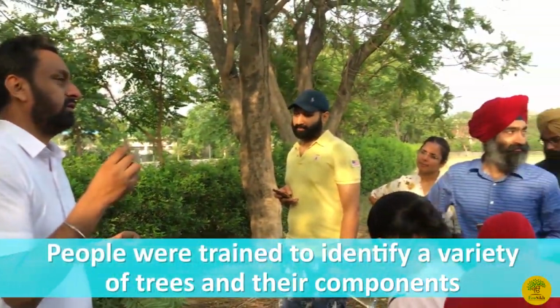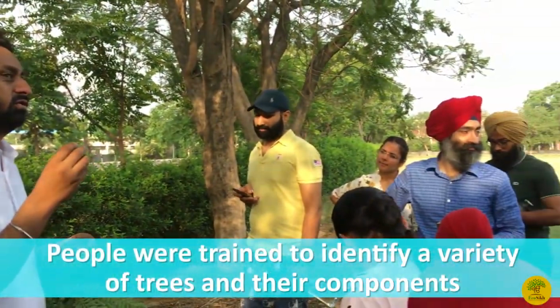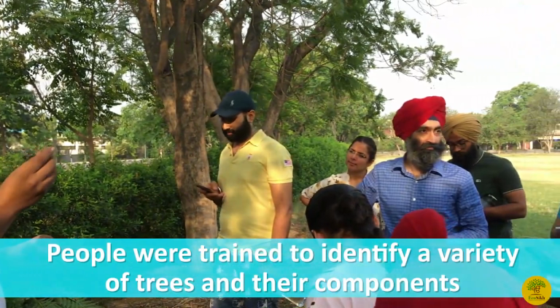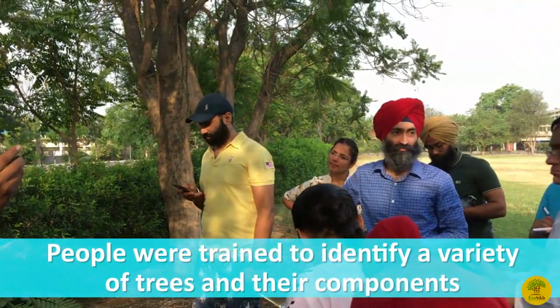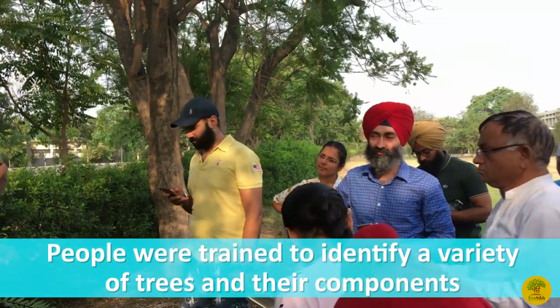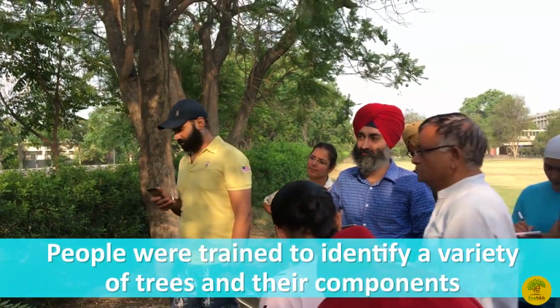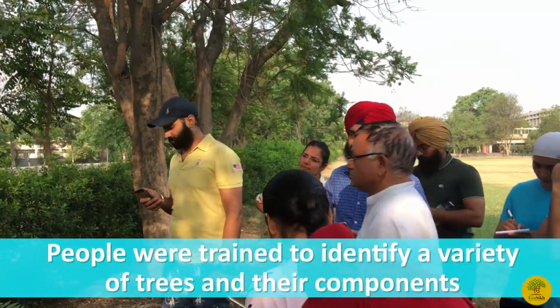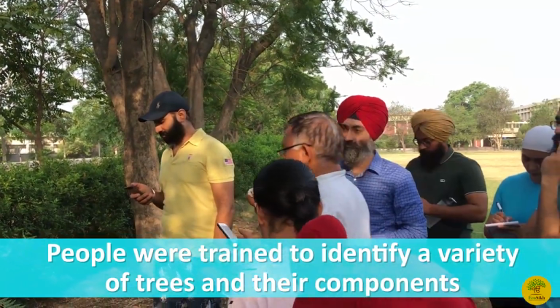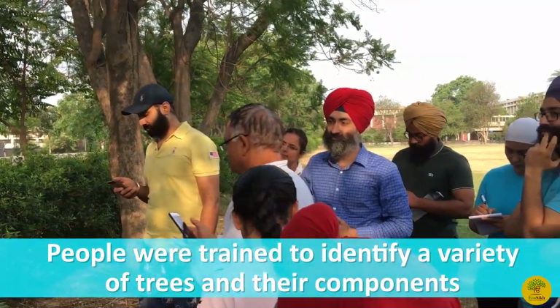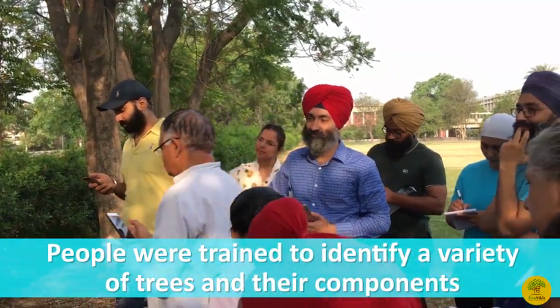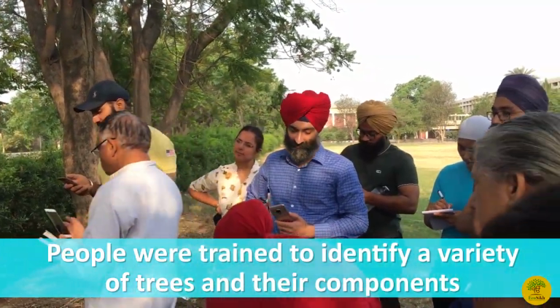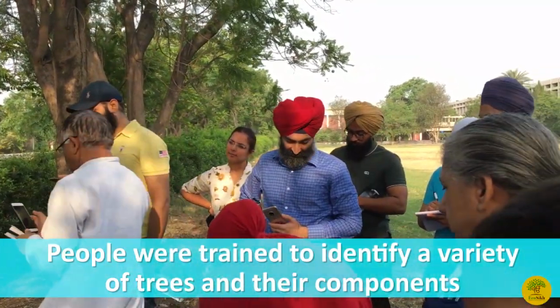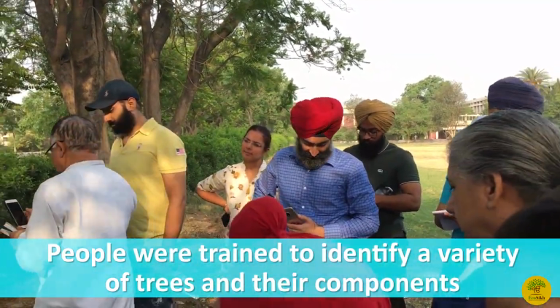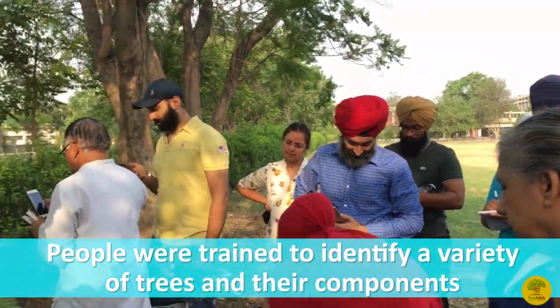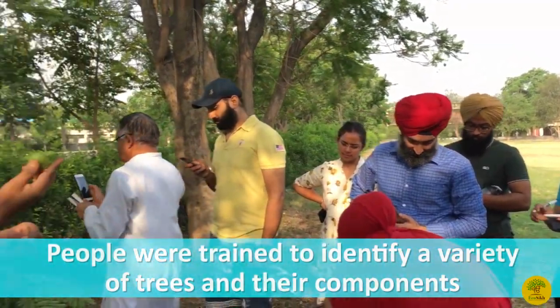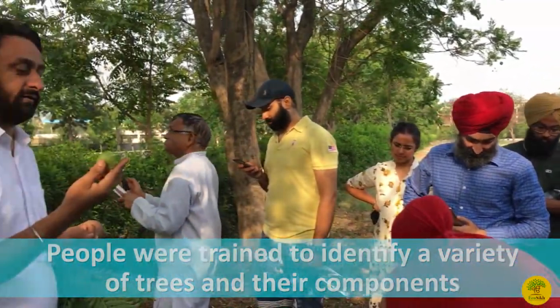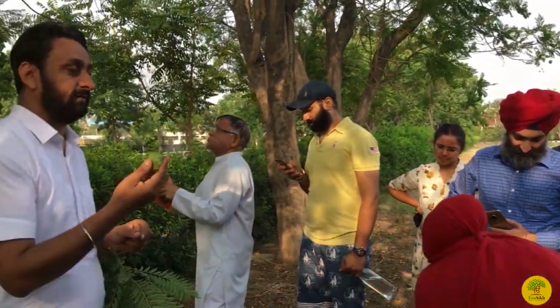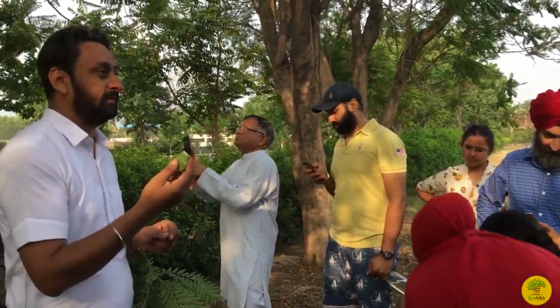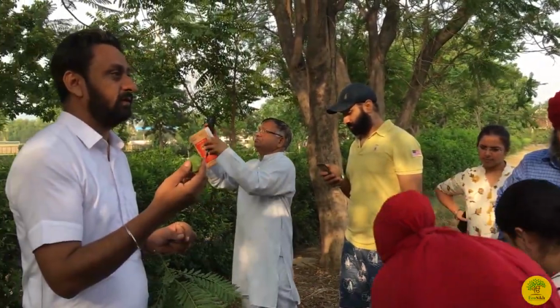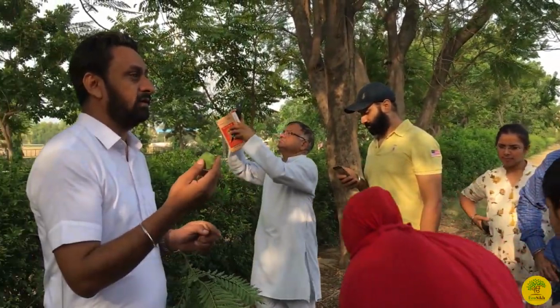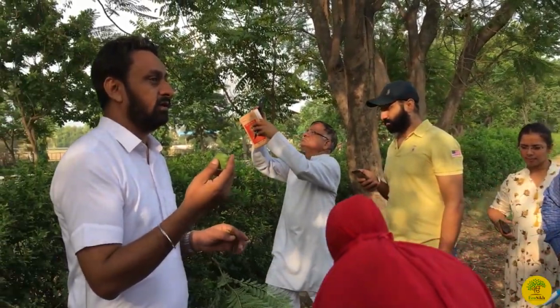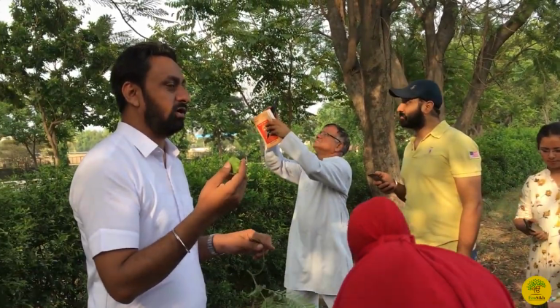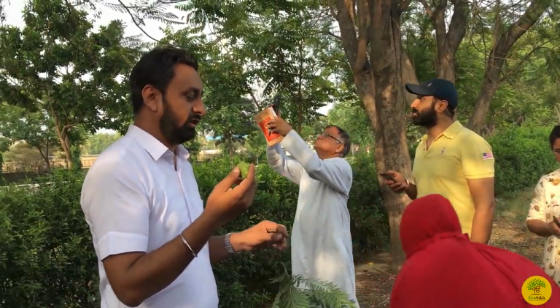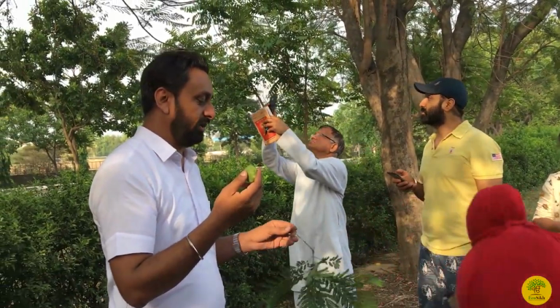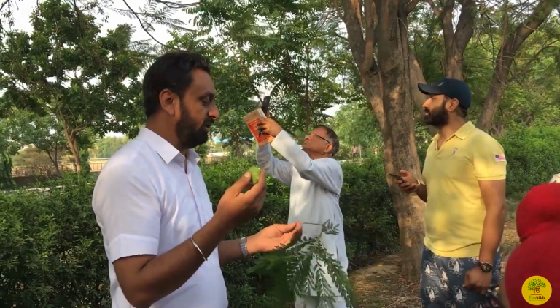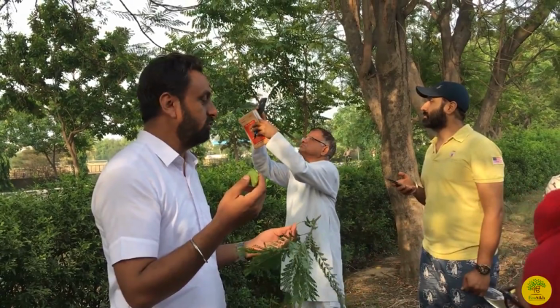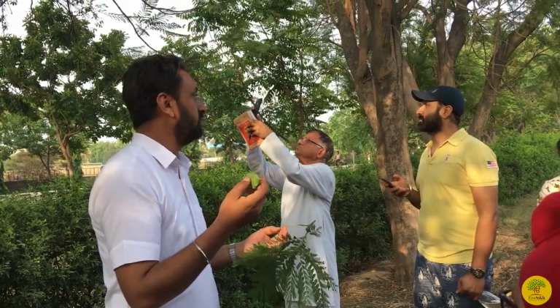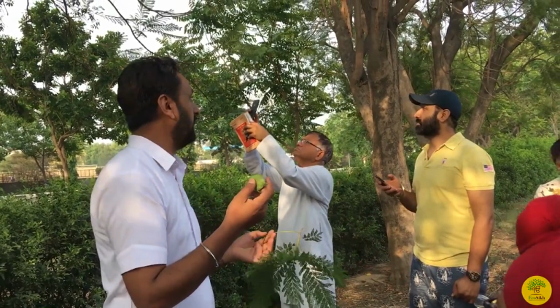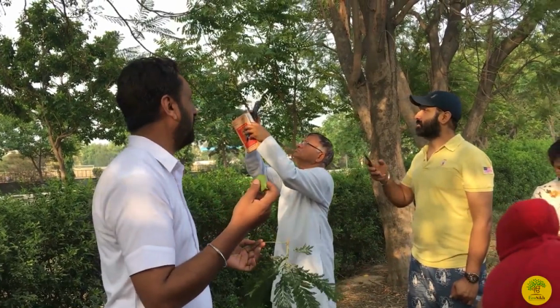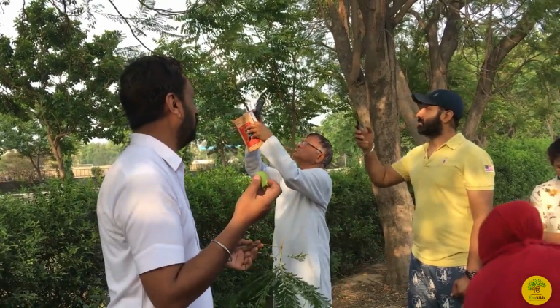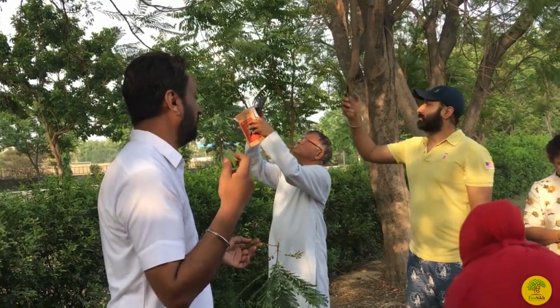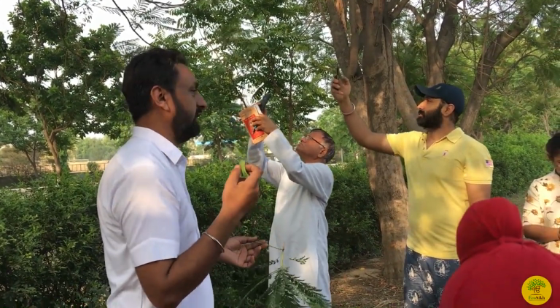The yellow shade is very cool, and this is mainly used for the landscape.